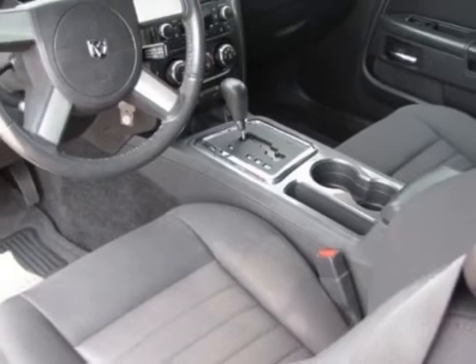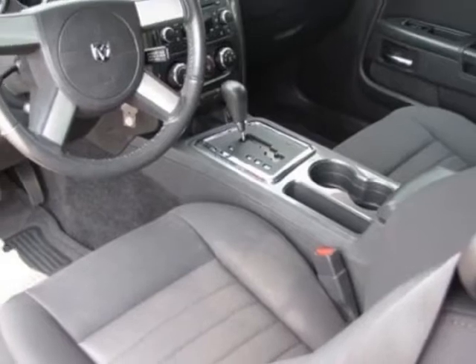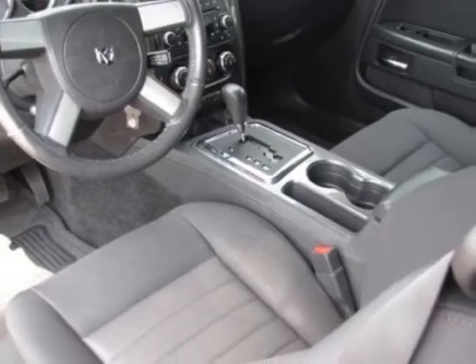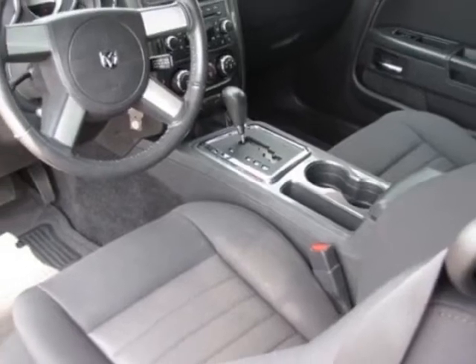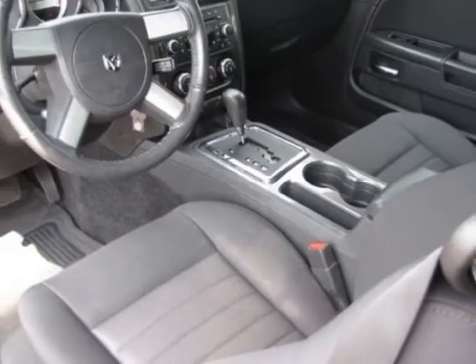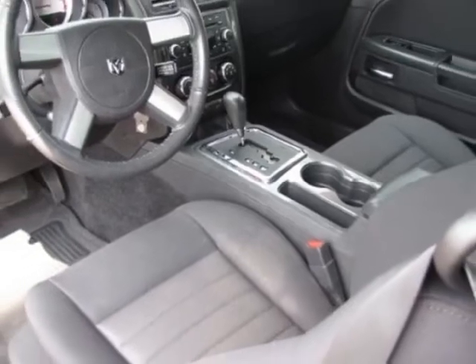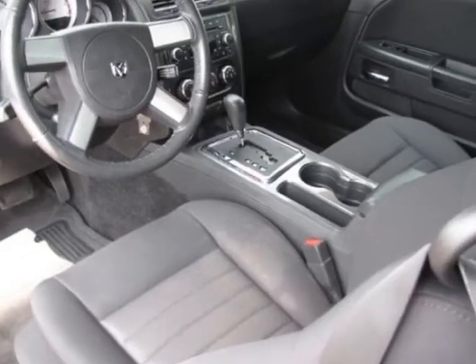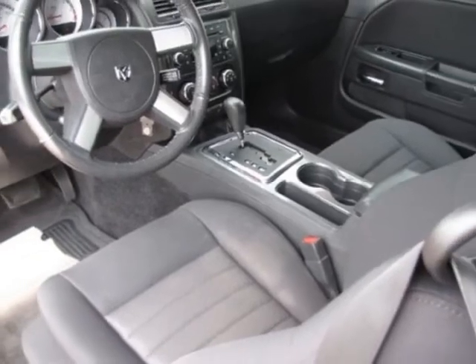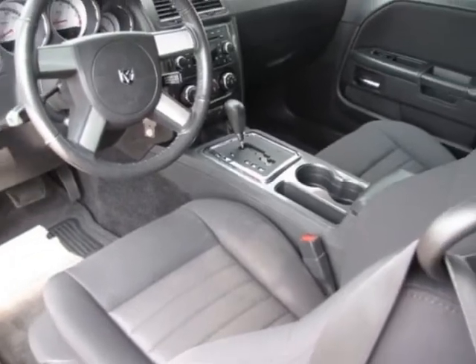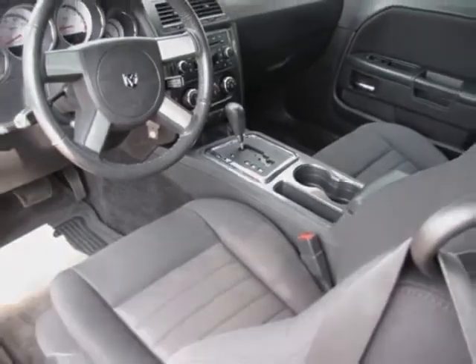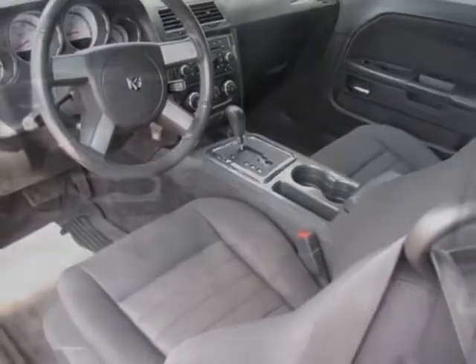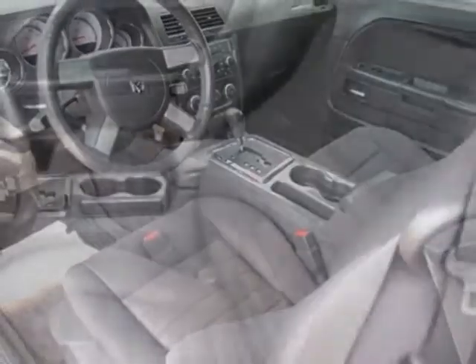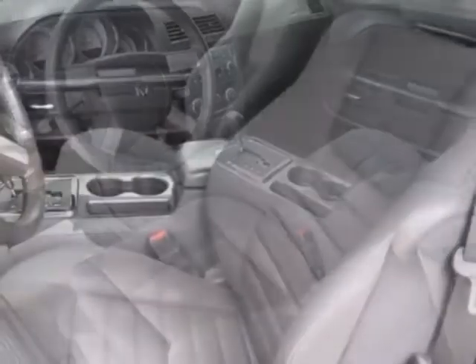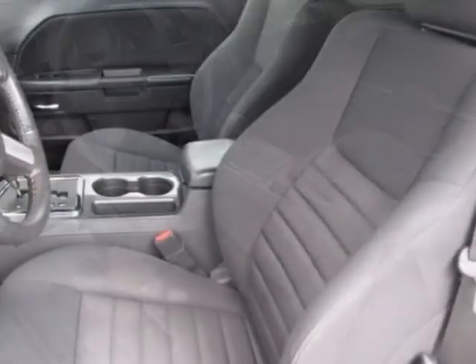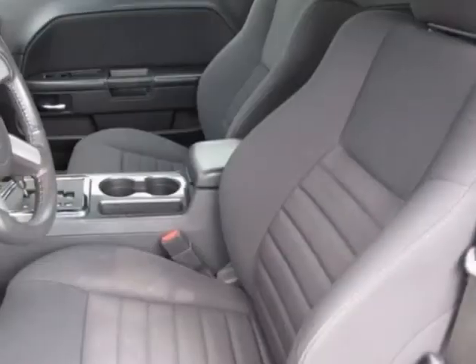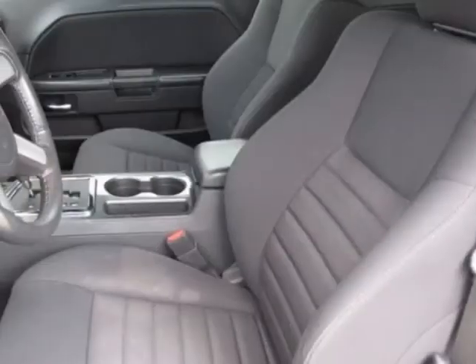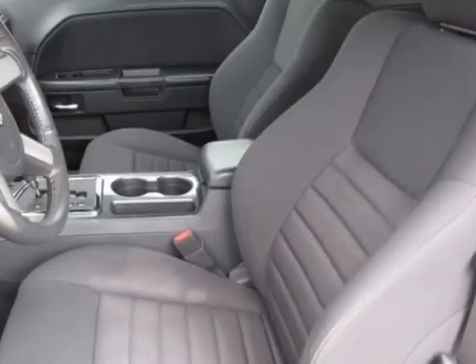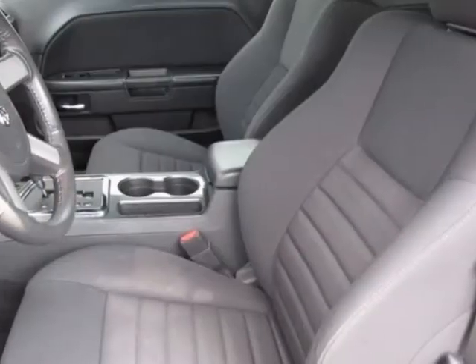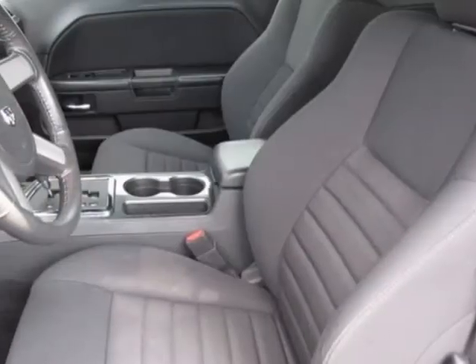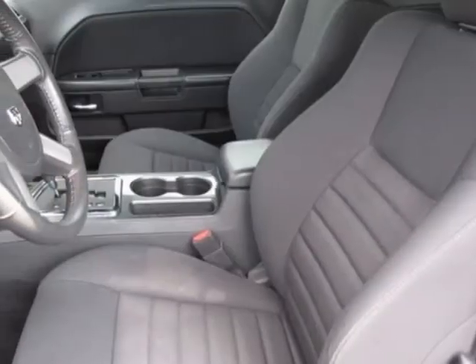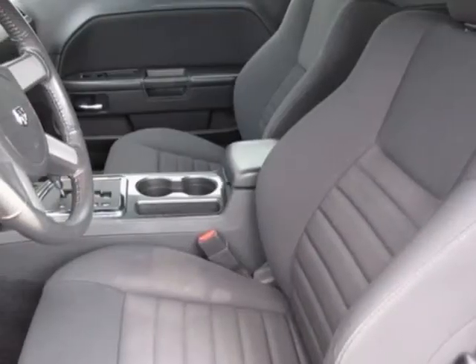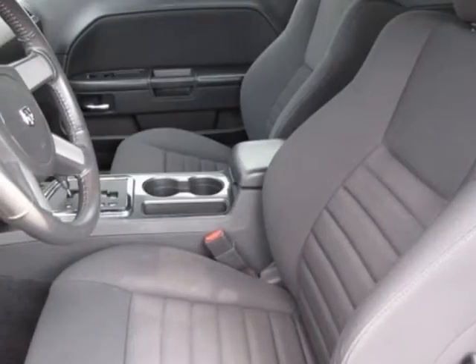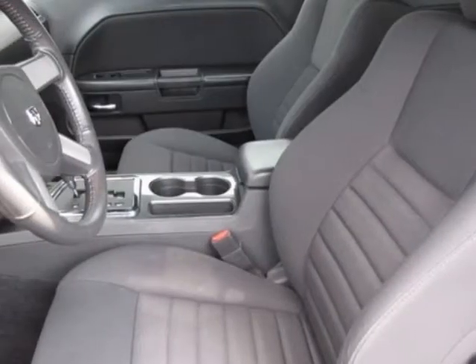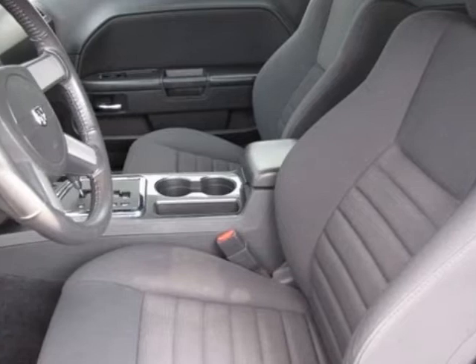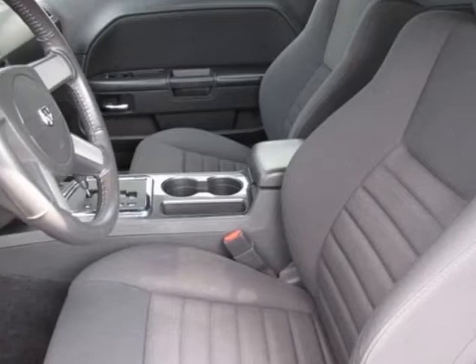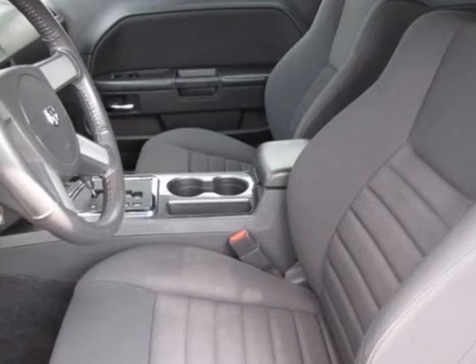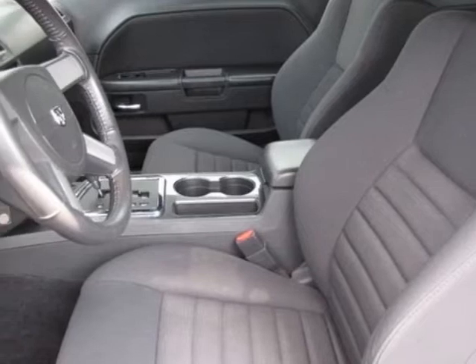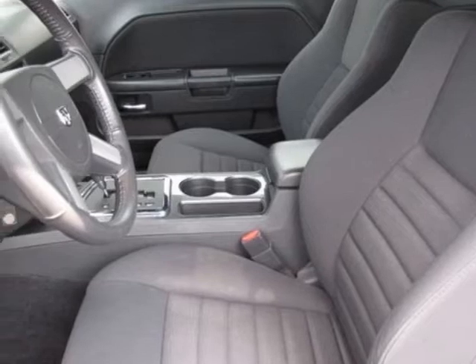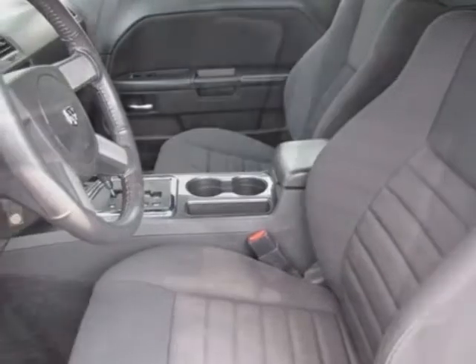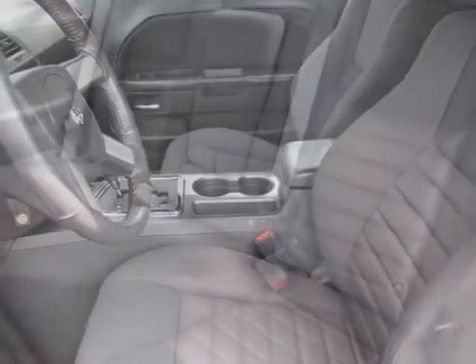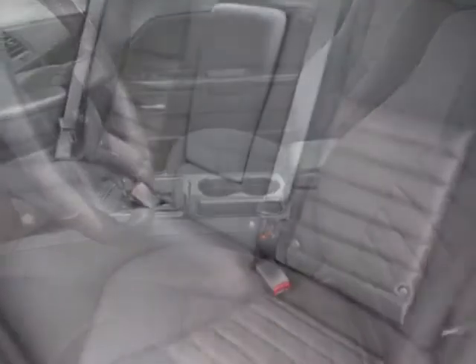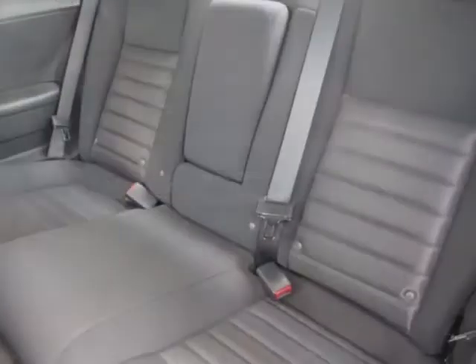Additional options for this vehicle include power locks, CD player, cruise control, and driver airbag.